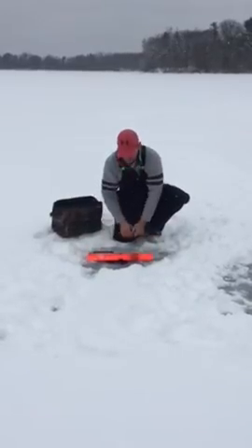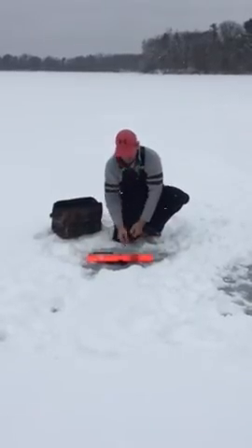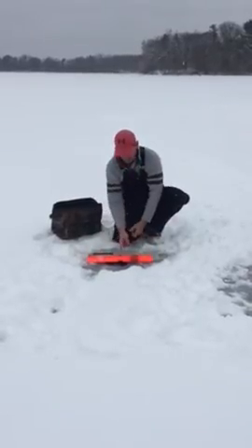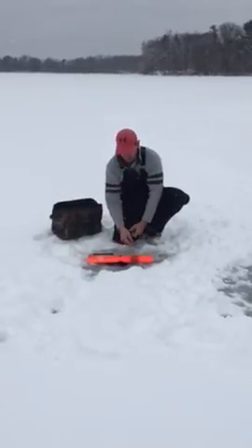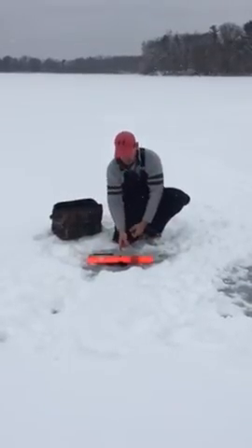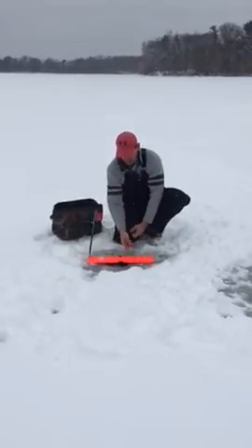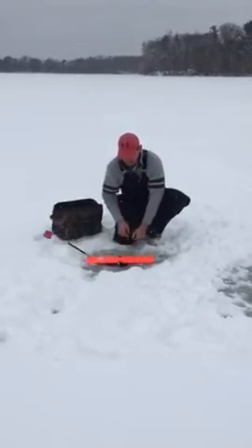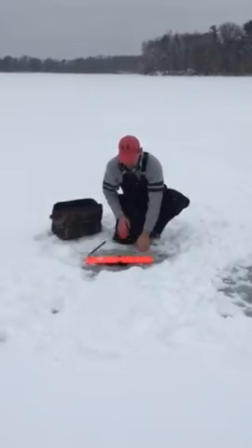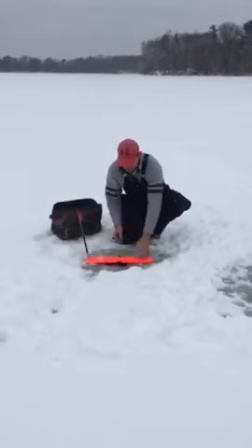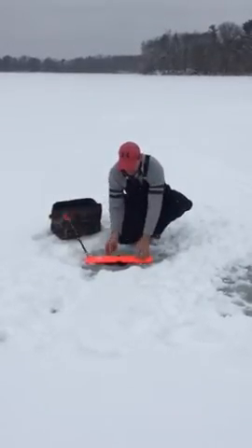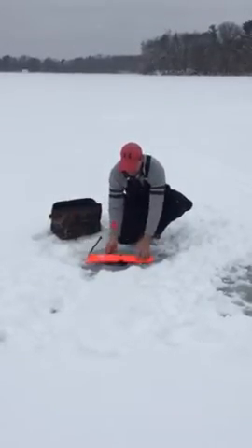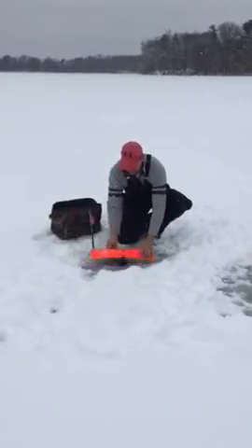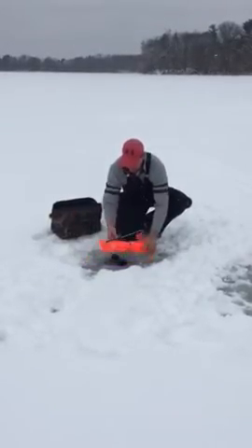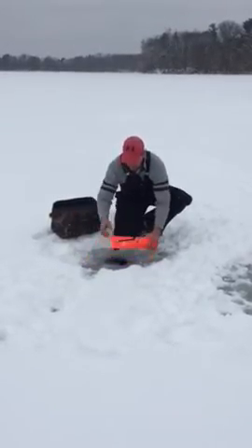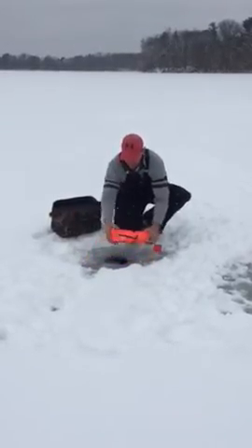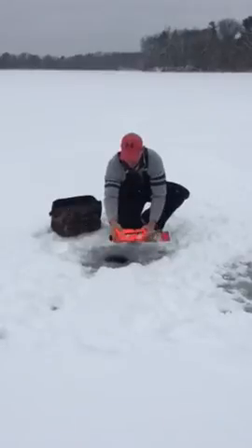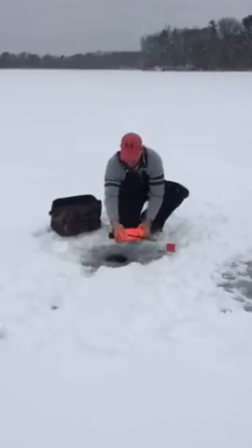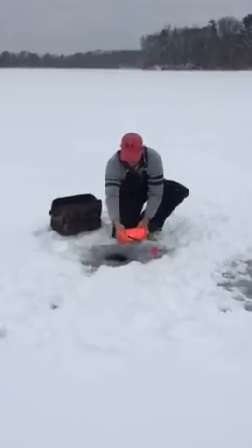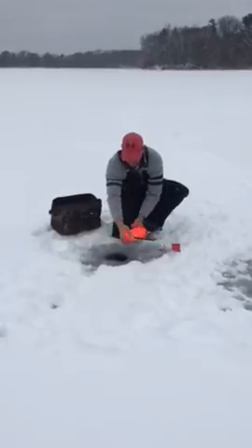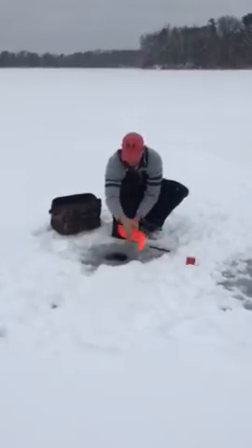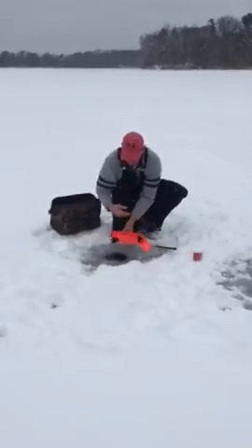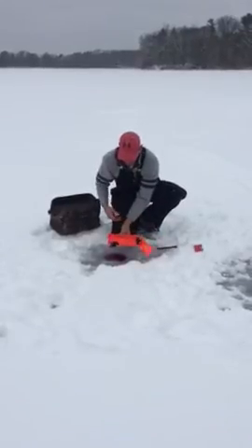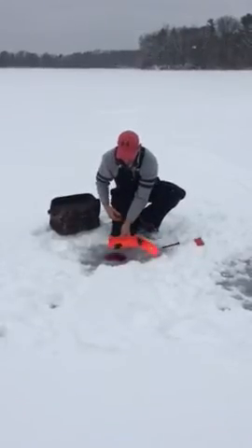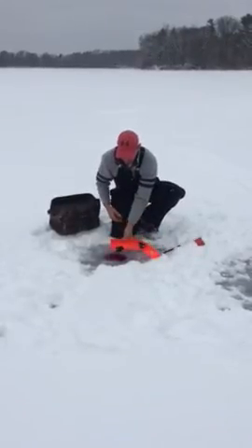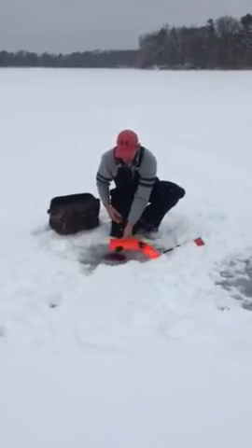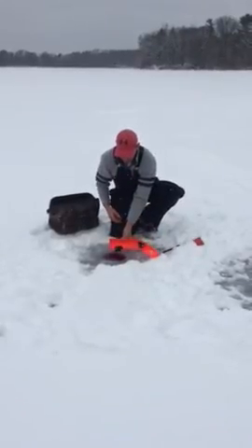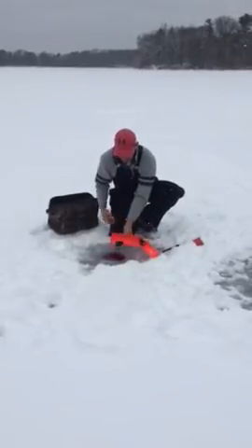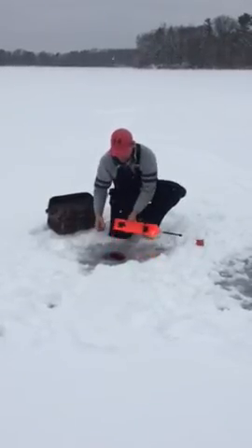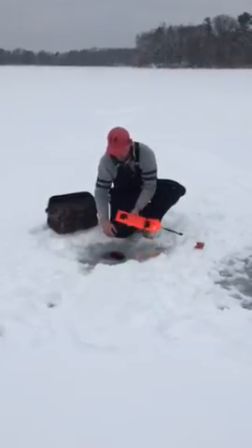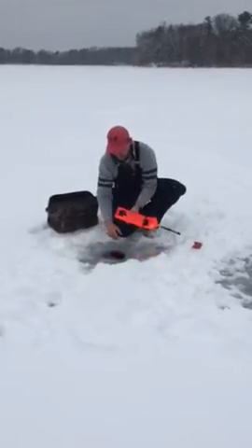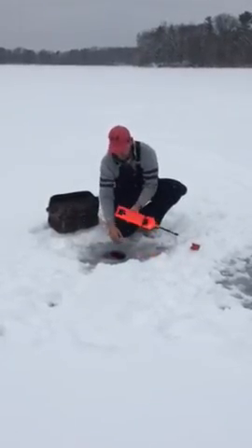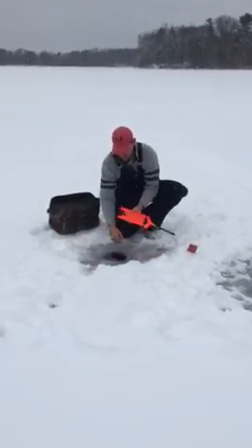Now when a fish strikes, you can simply fold it in half, suspend your spool, or attack your line.